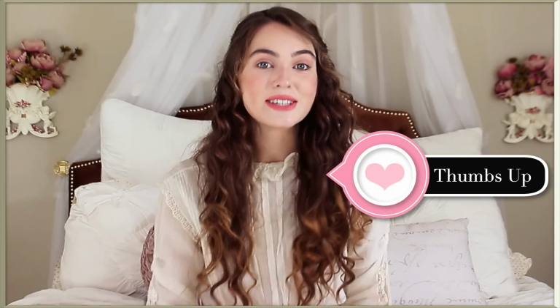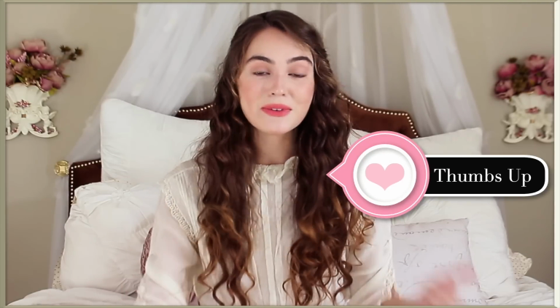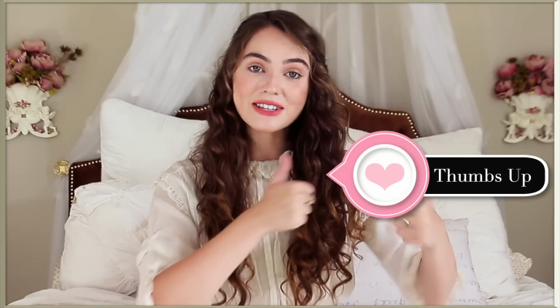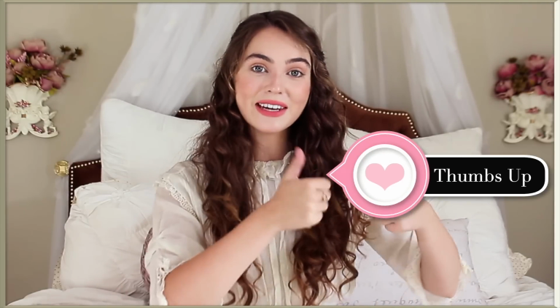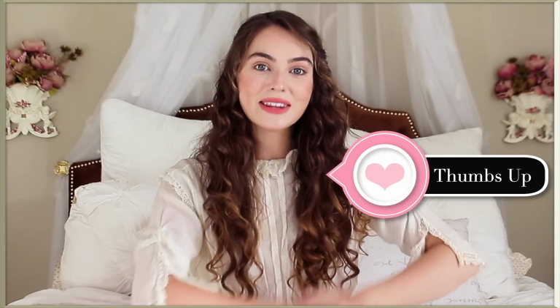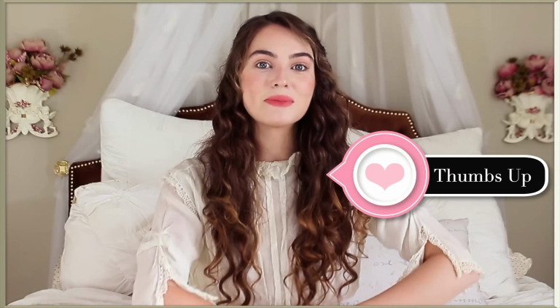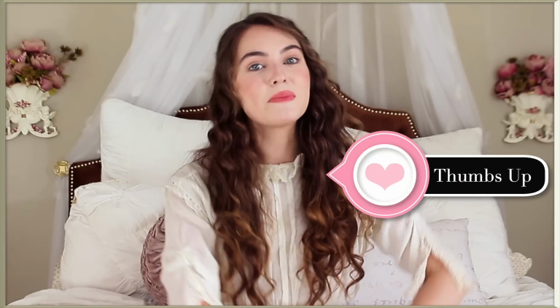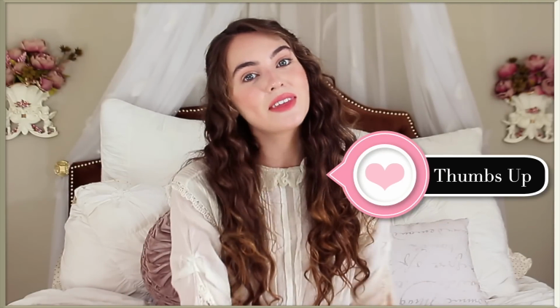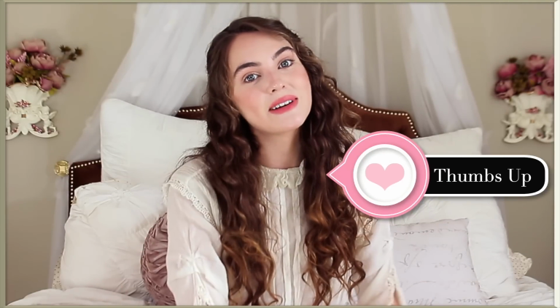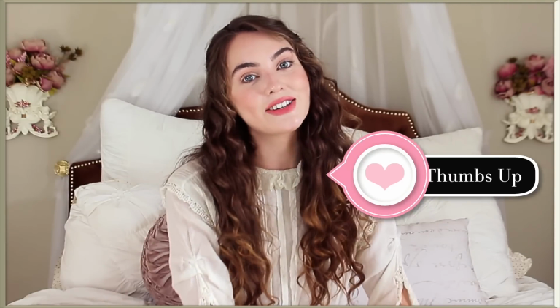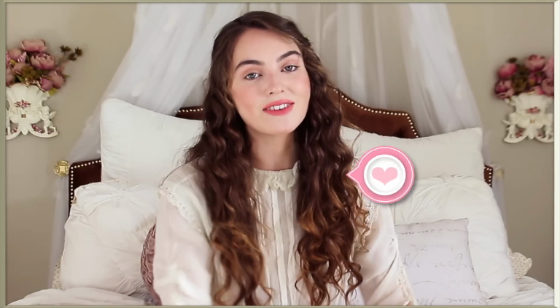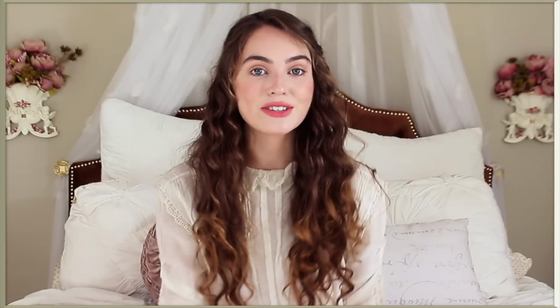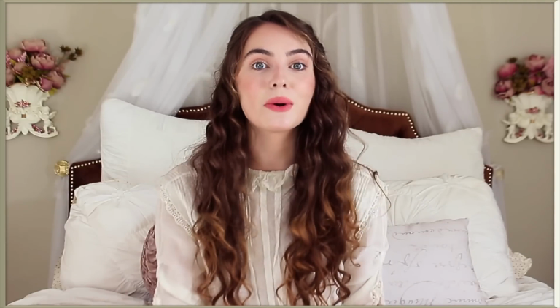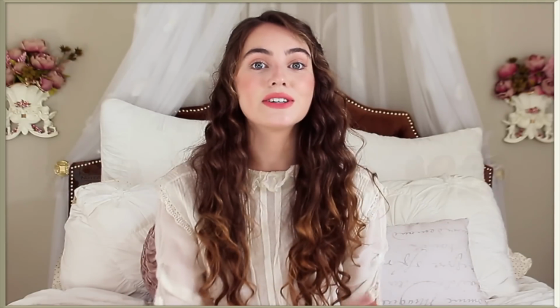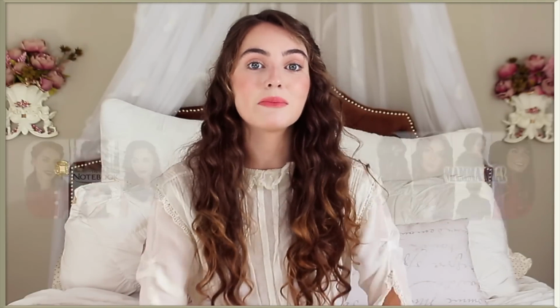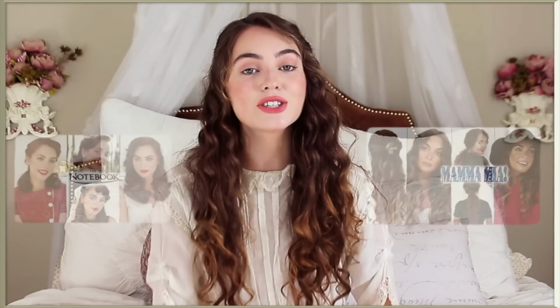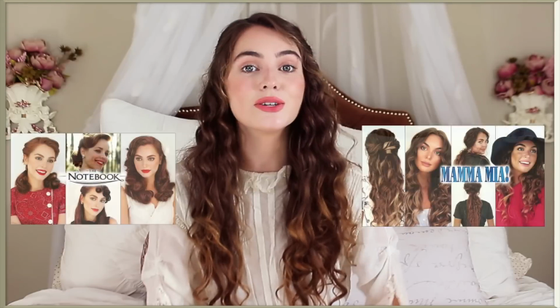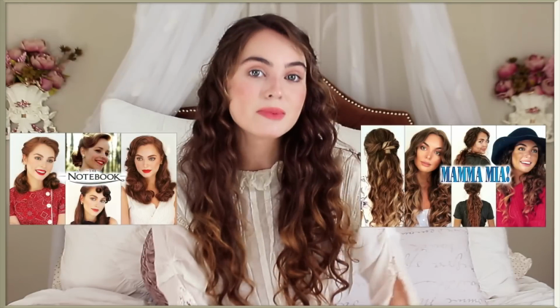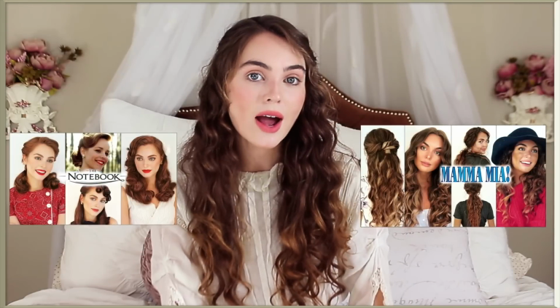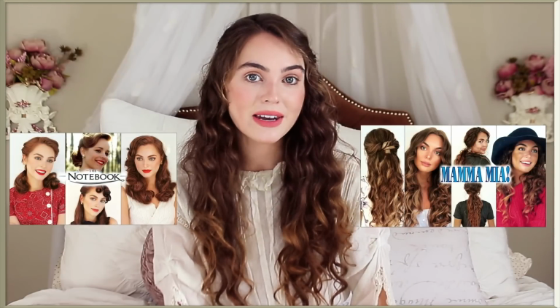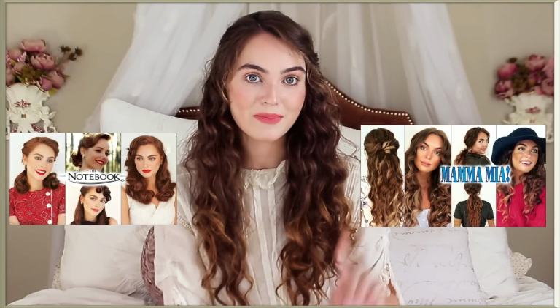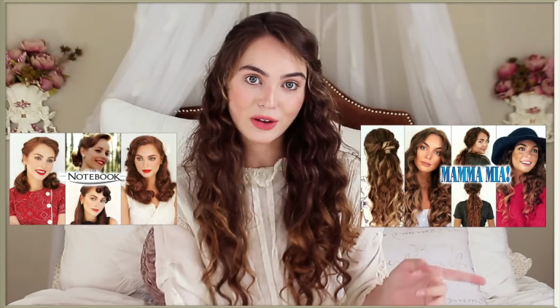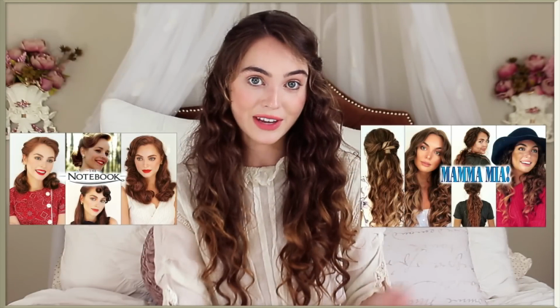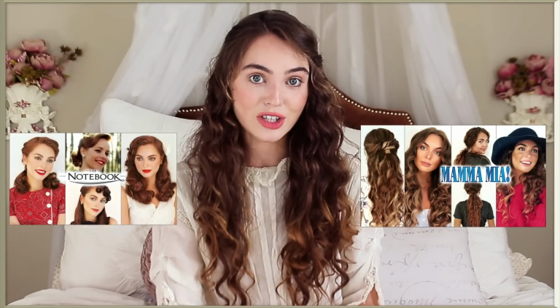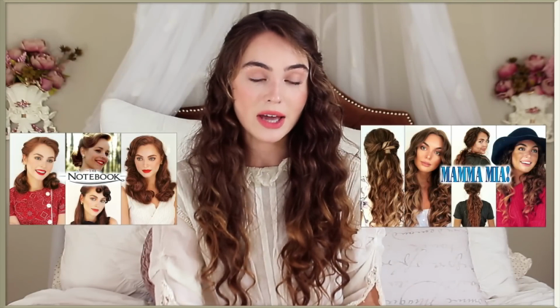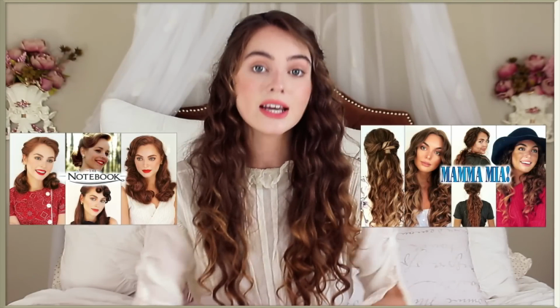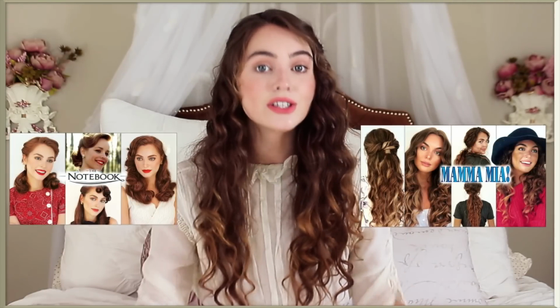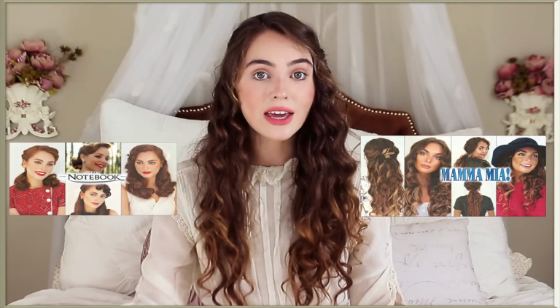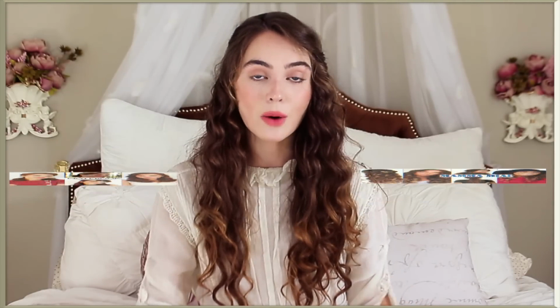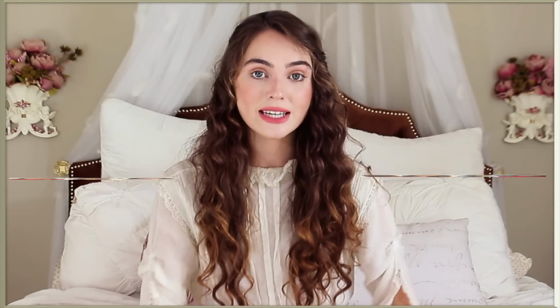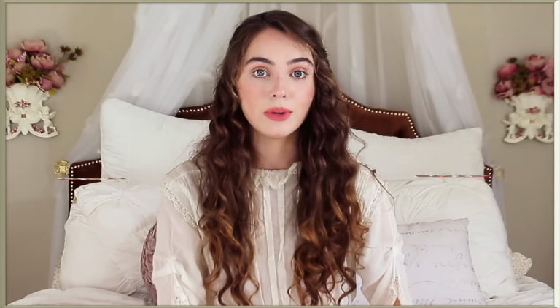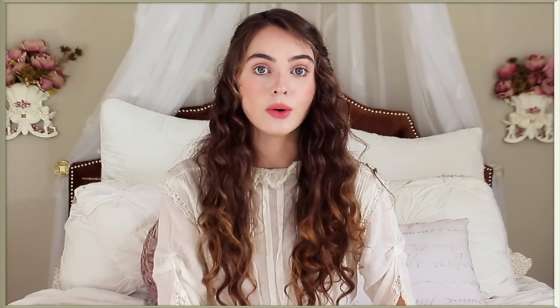Give this video a thumbs up if you like my series of hair tutorials, and make sure you subscribe and hit the bell notification button so that you don't miss an upload.